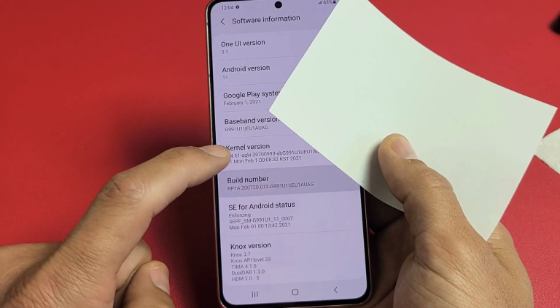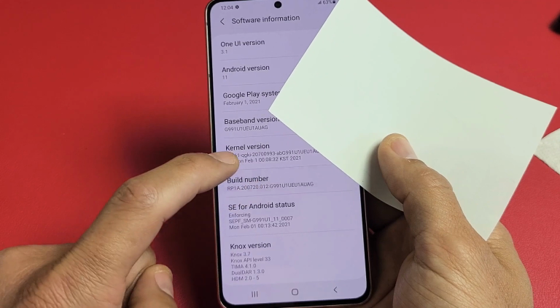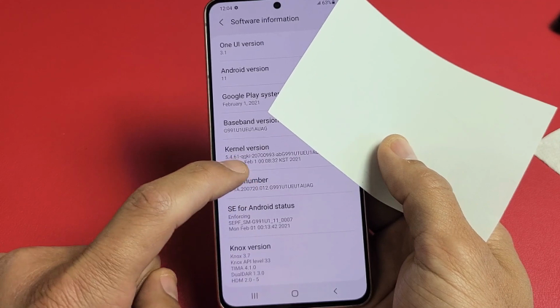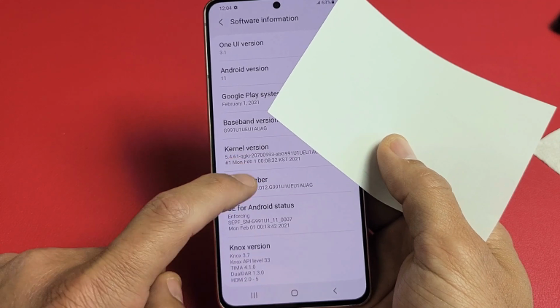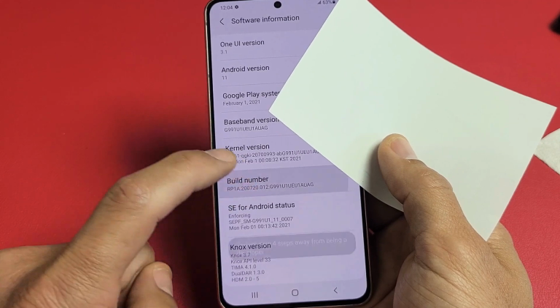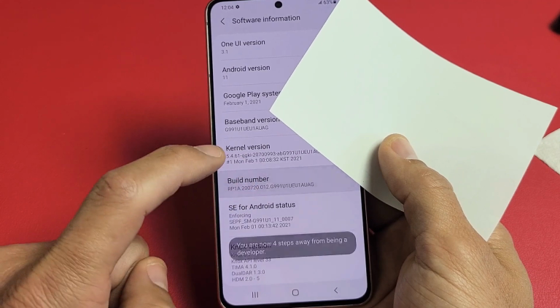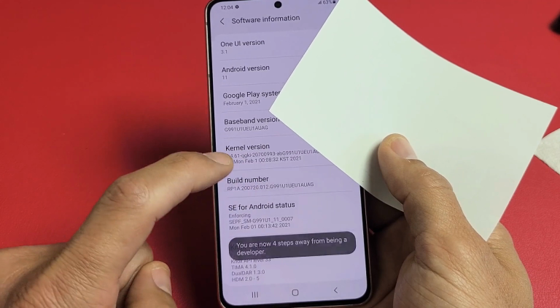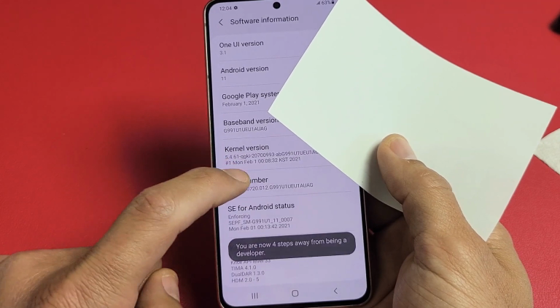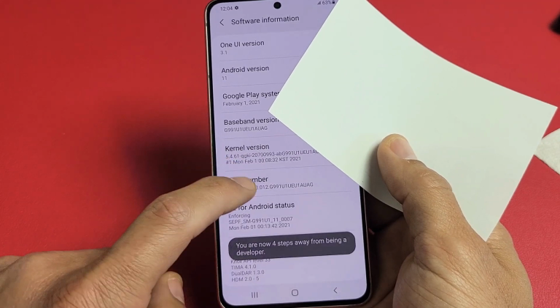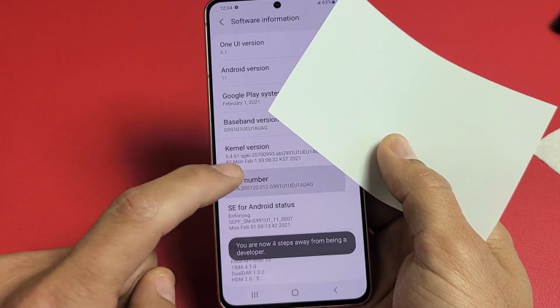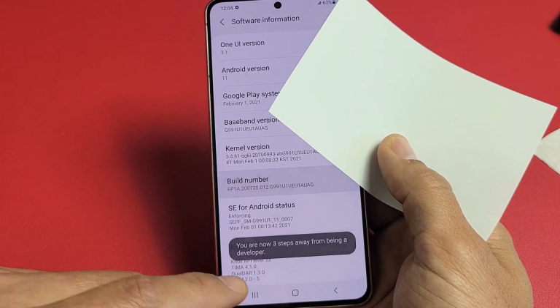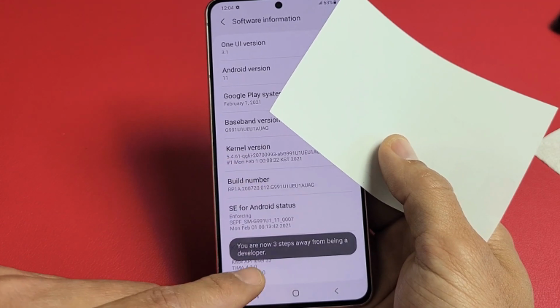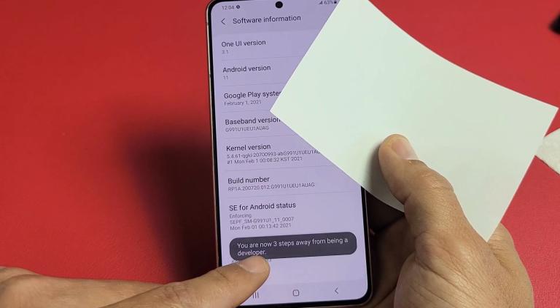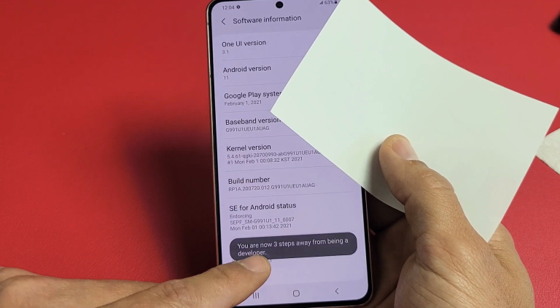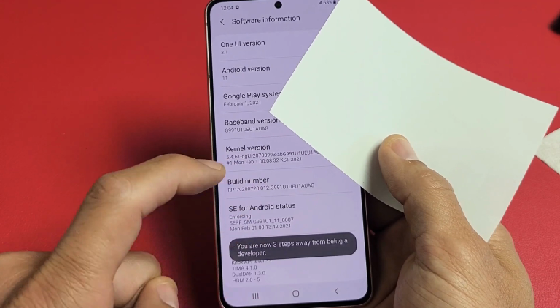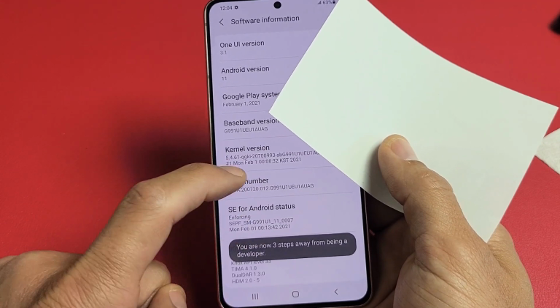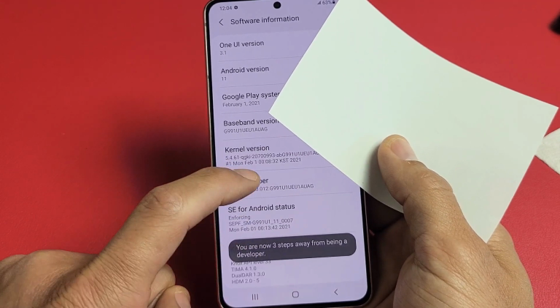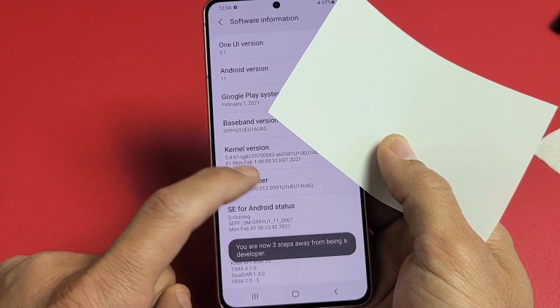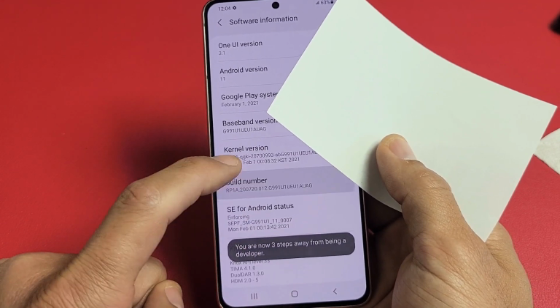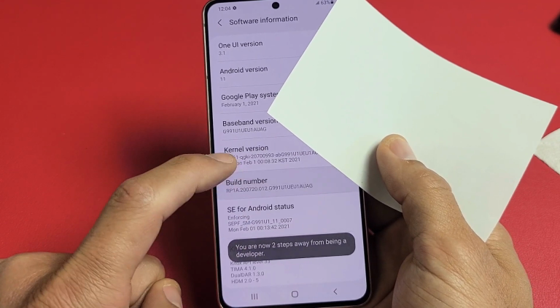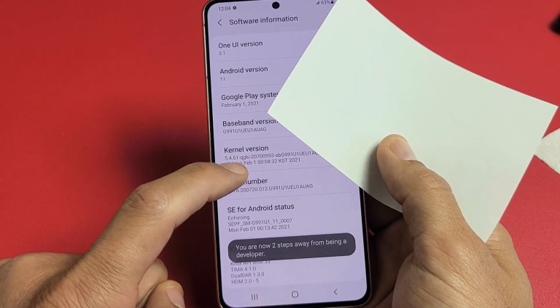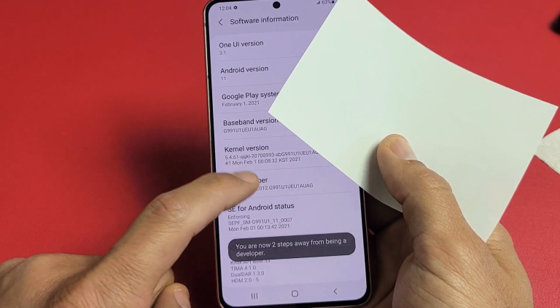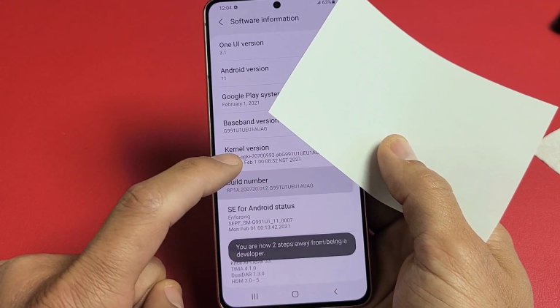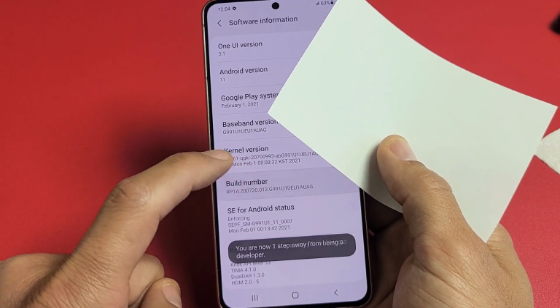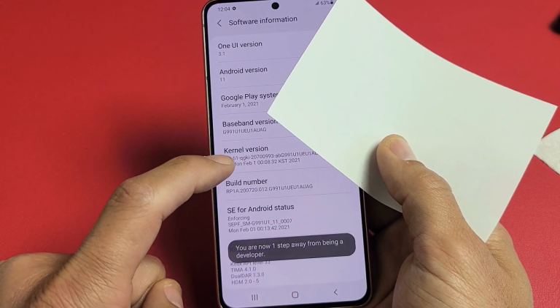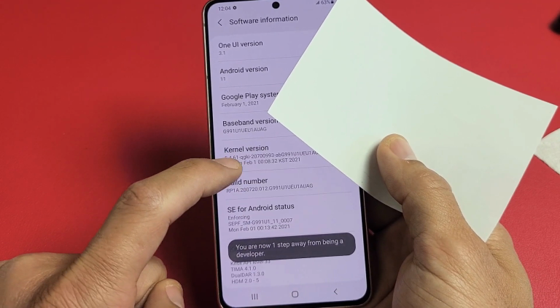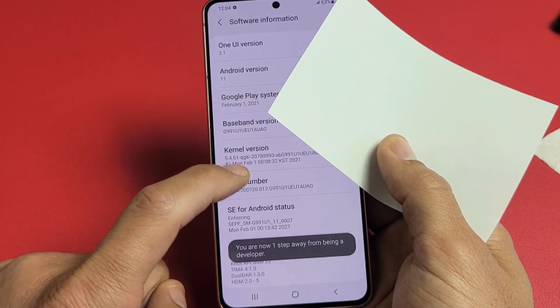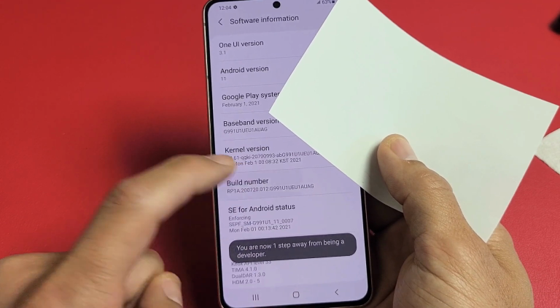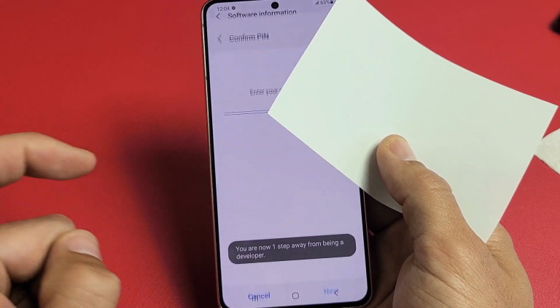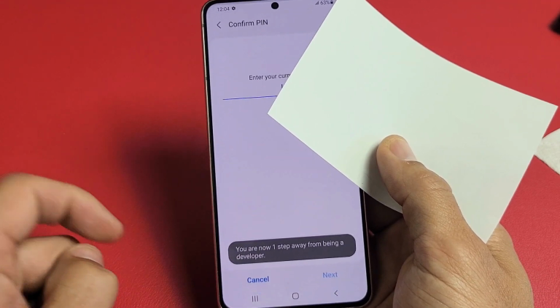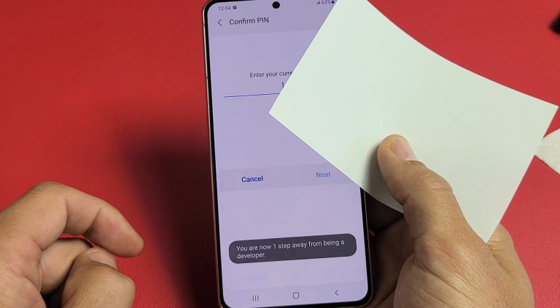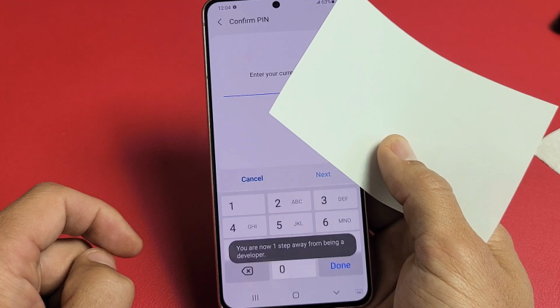You've got to tap it seven times — and it gives you a countdown here — two, three, four, five, six, seven.